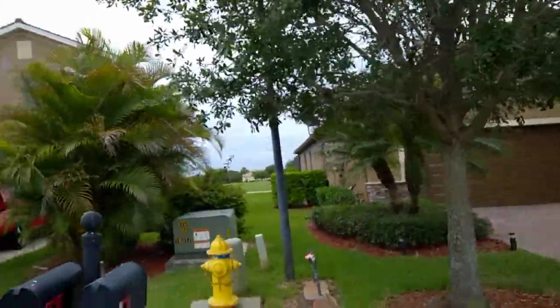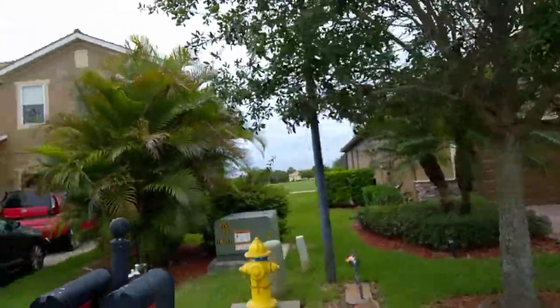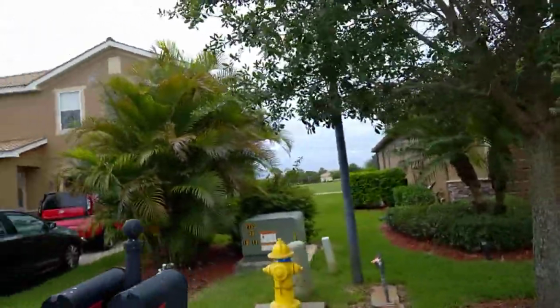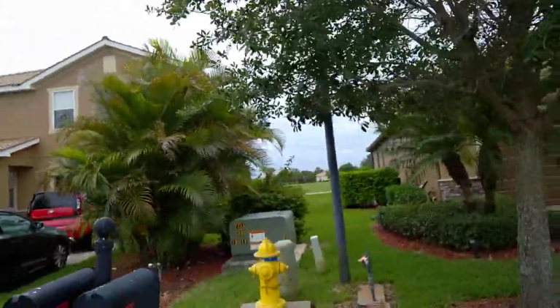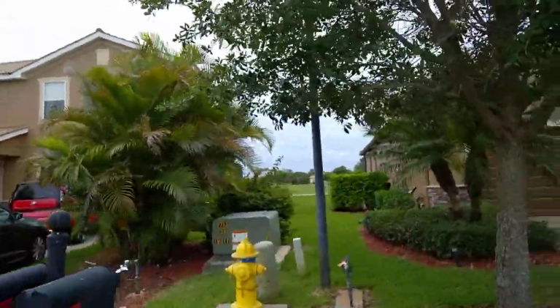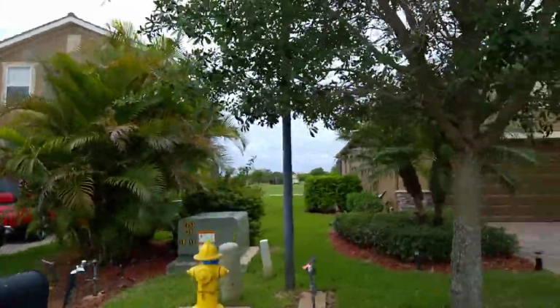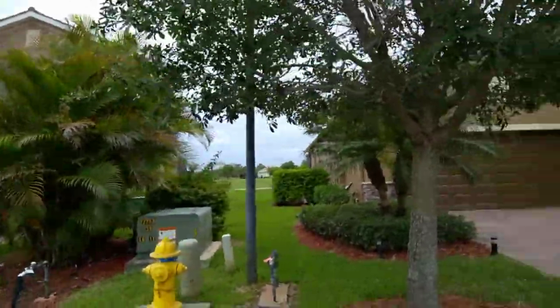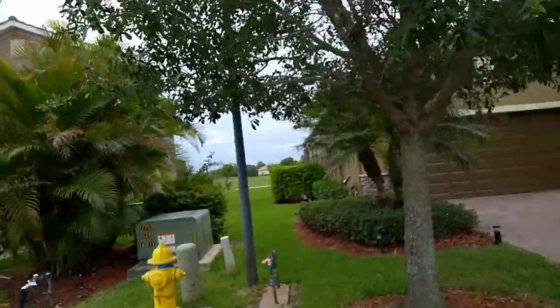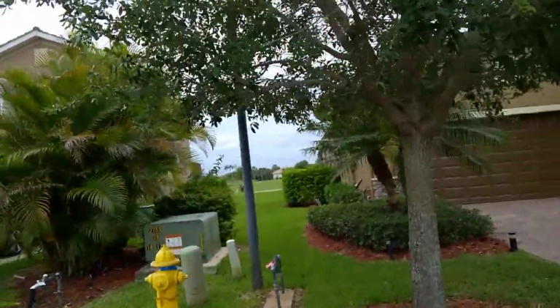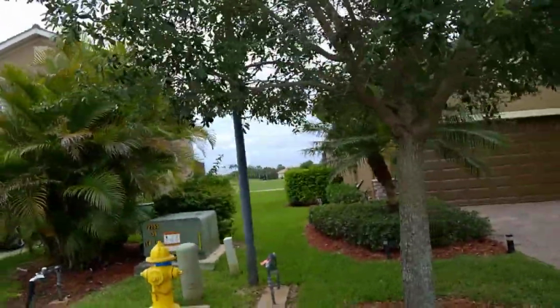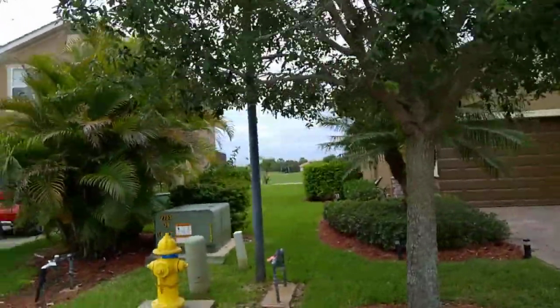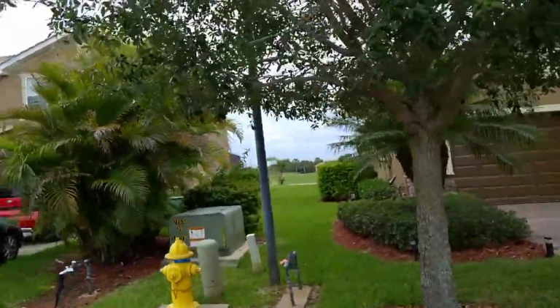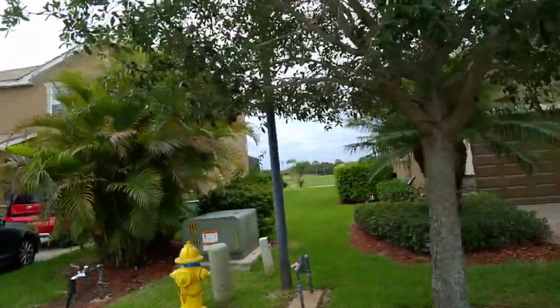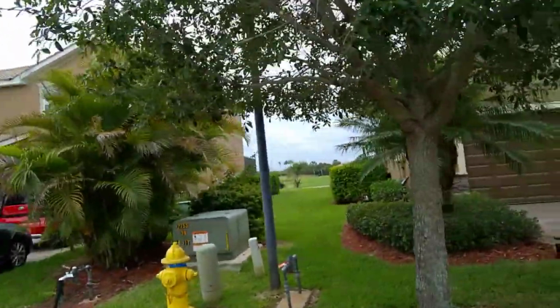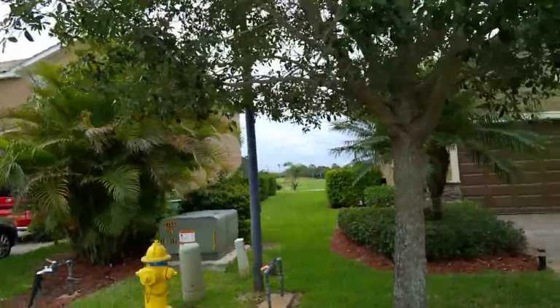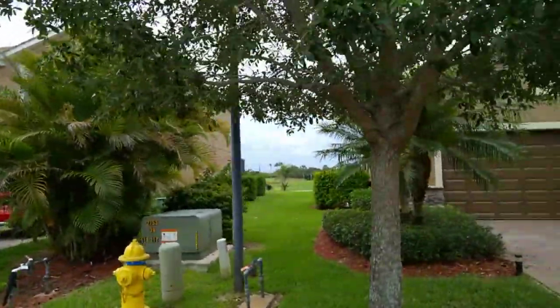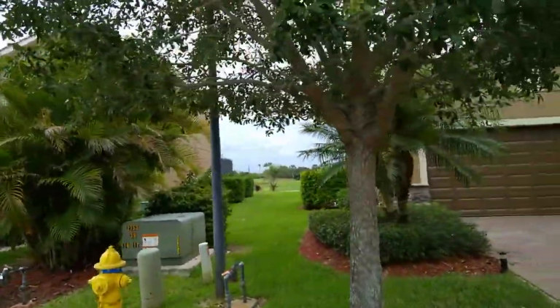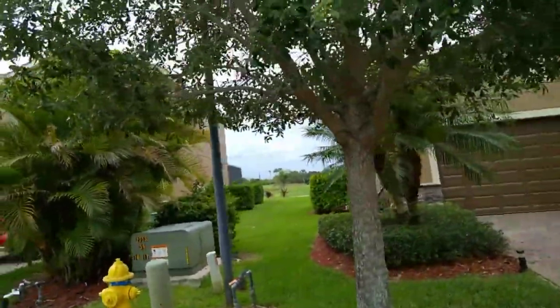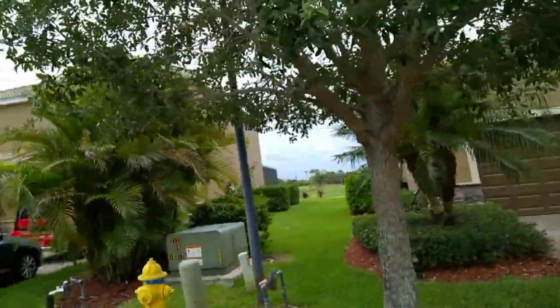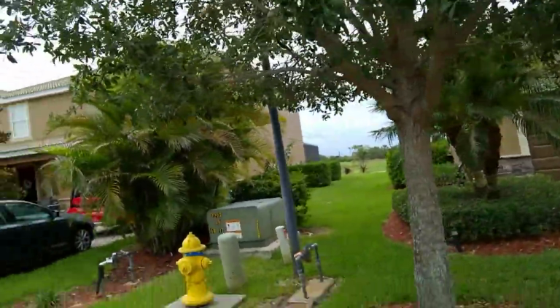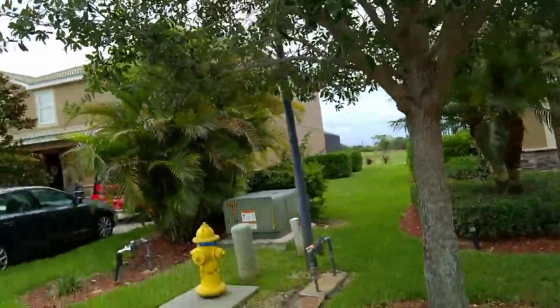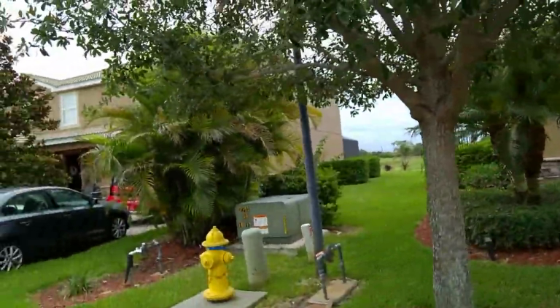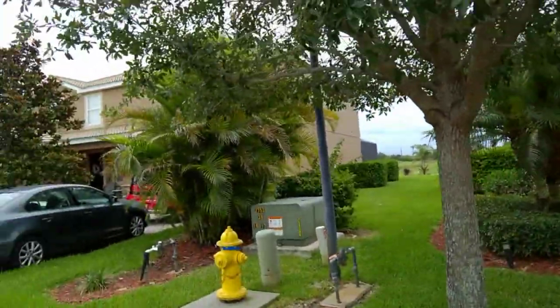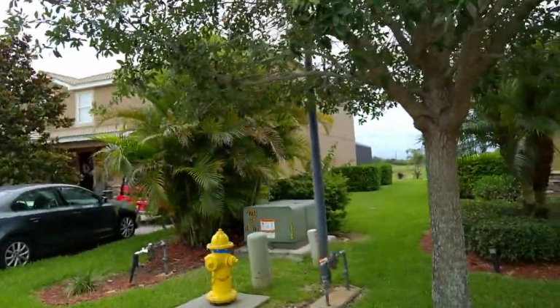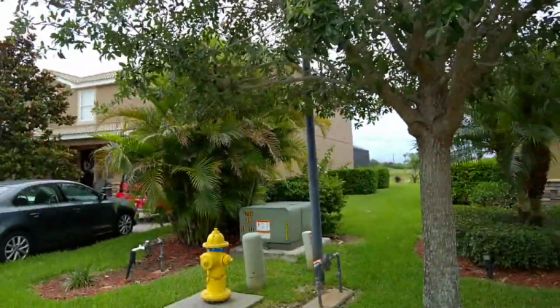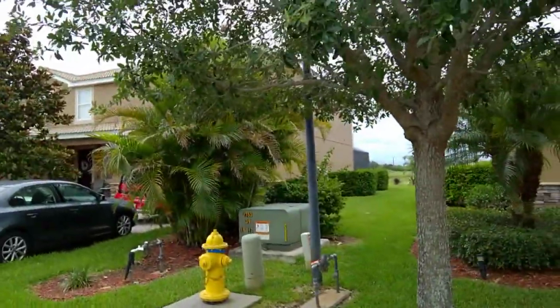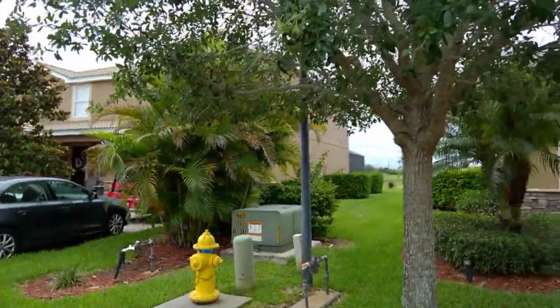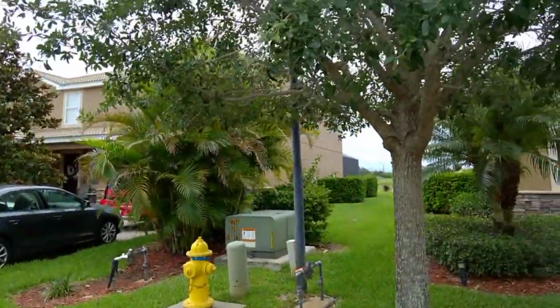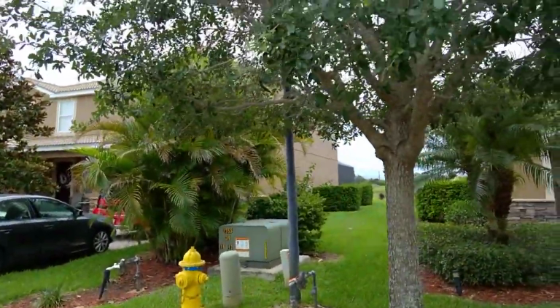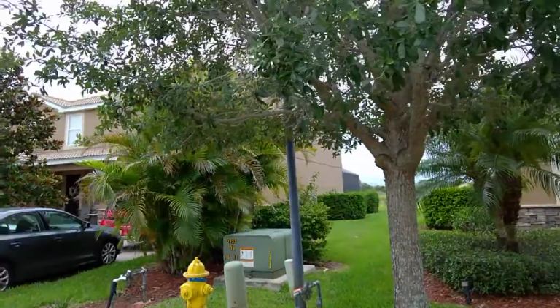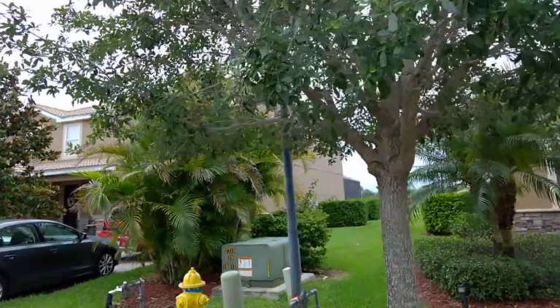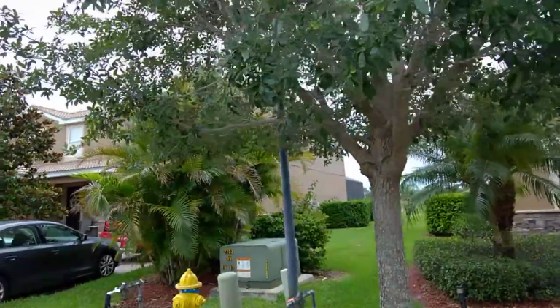These homes back up to the golf course and face towards the east.